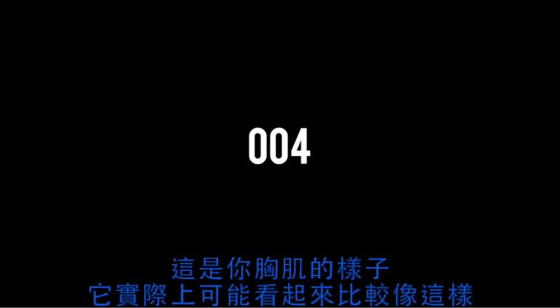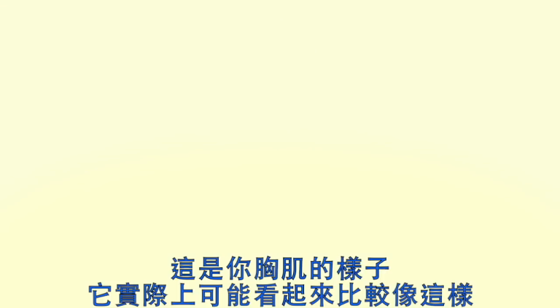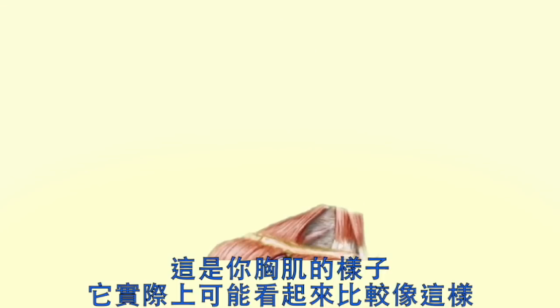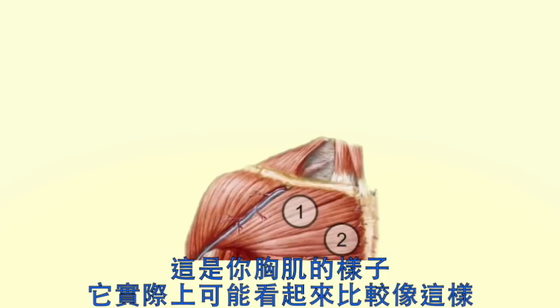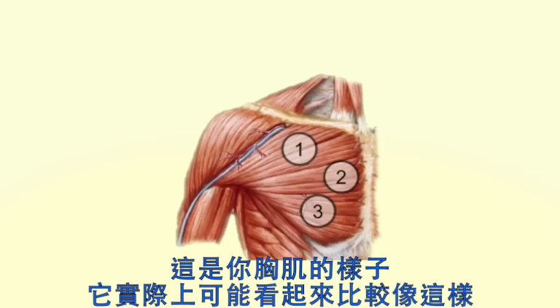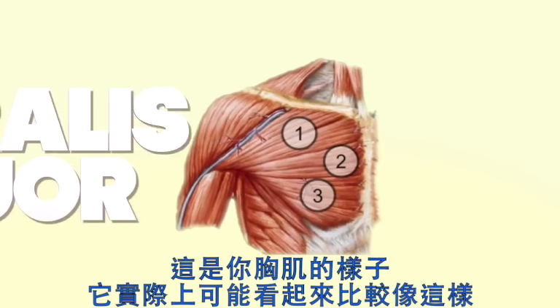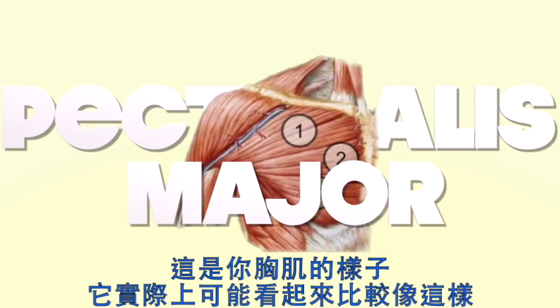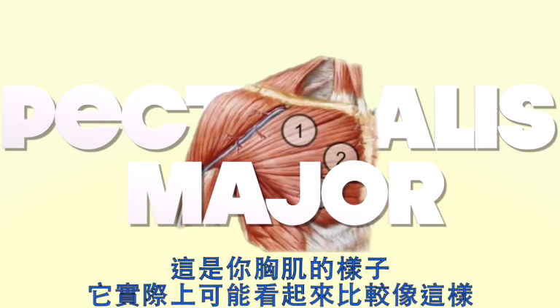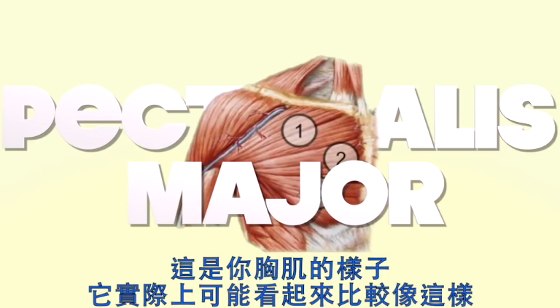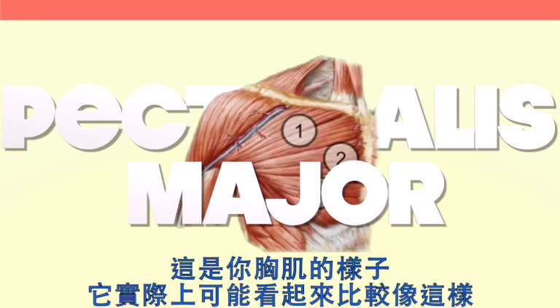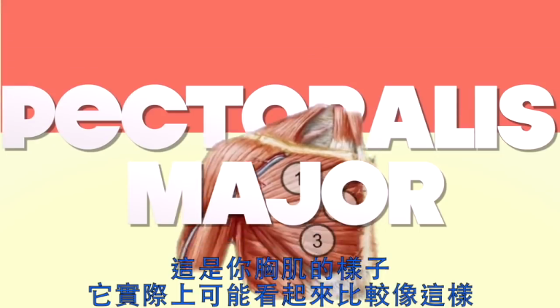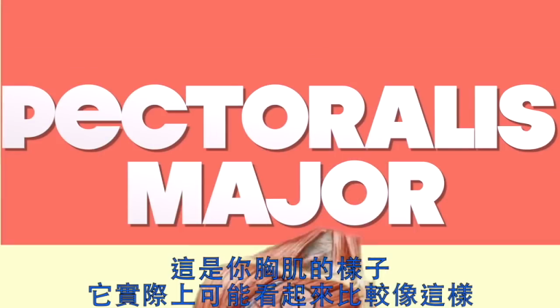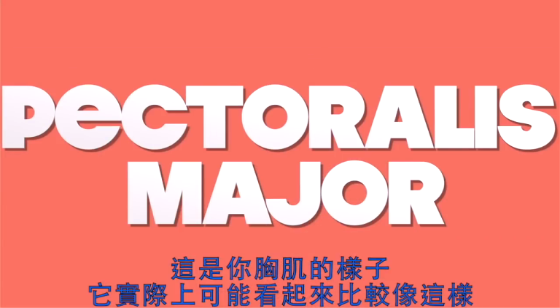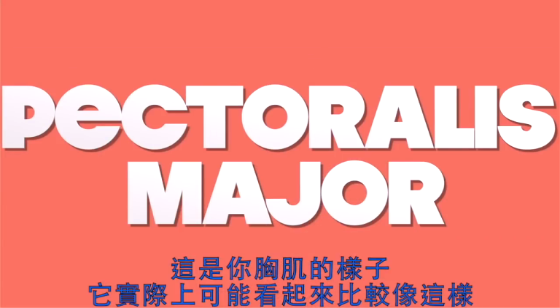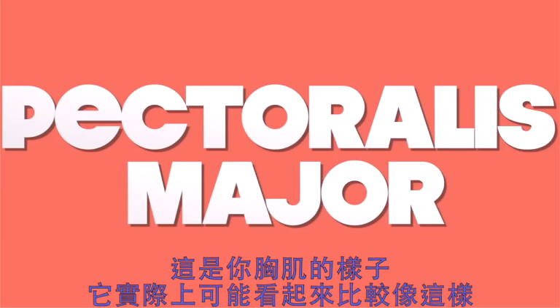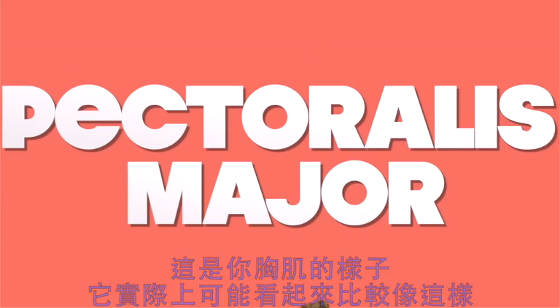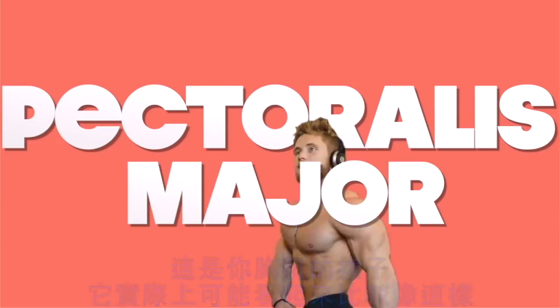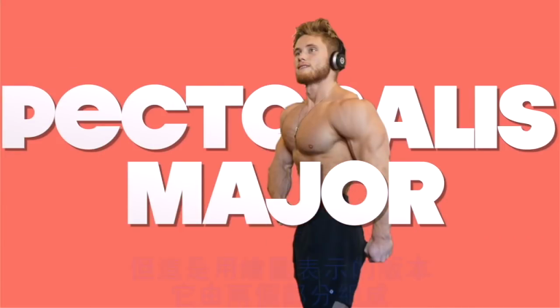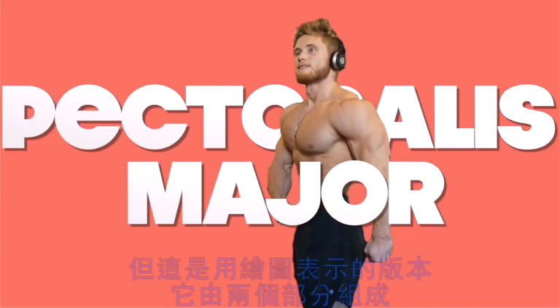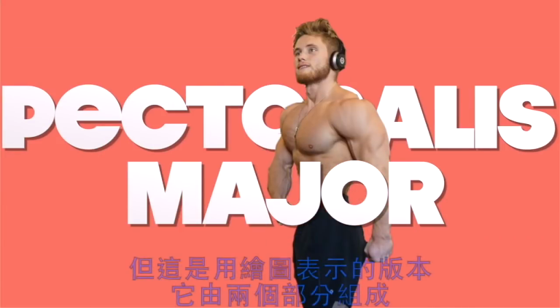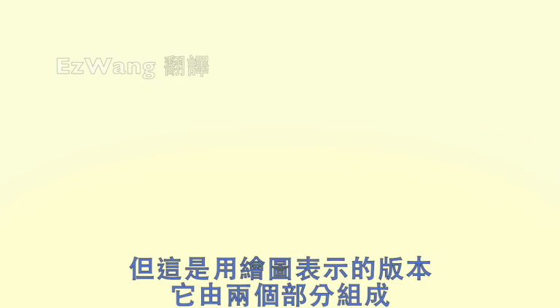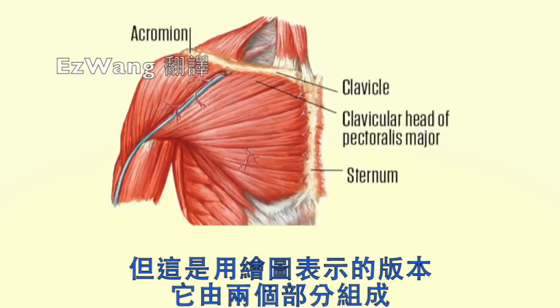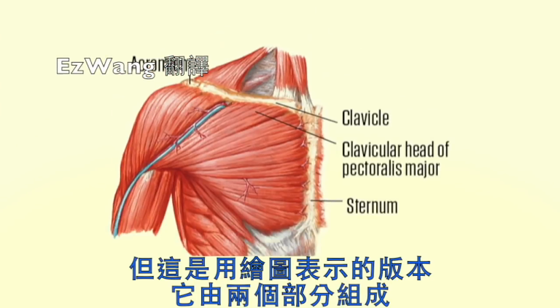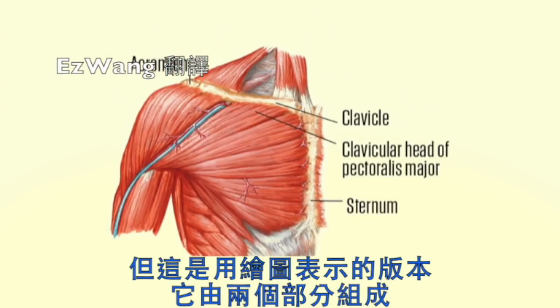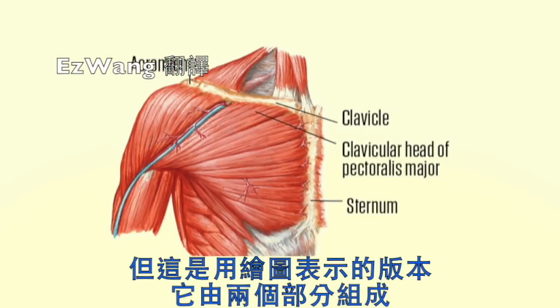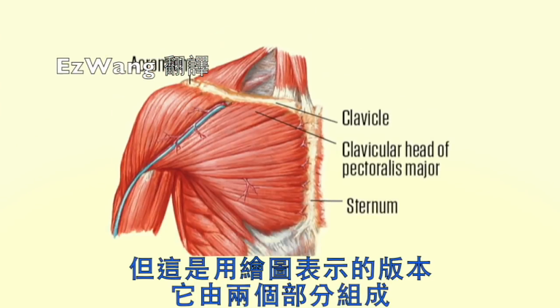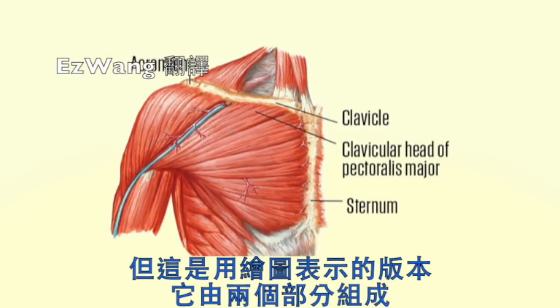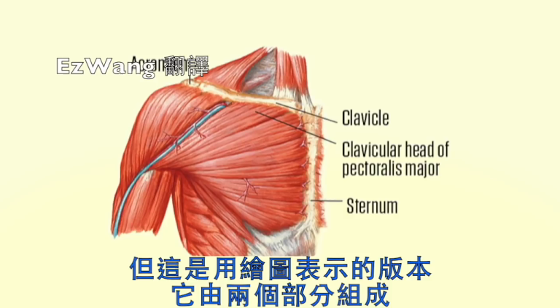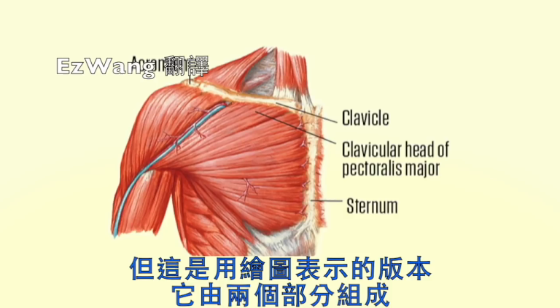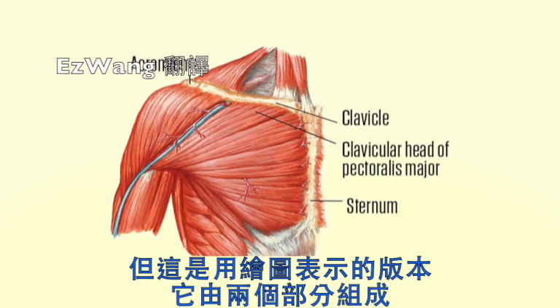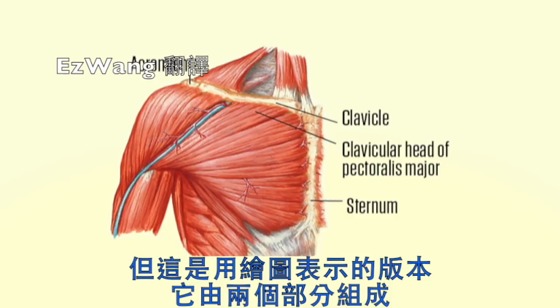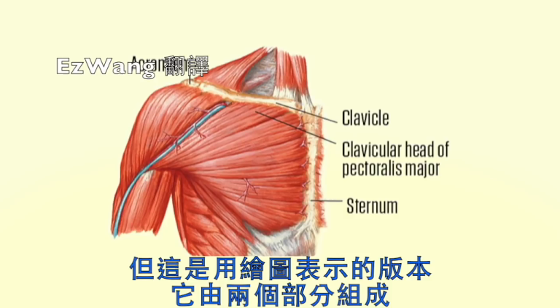This is what your chest looks like. Your actual chest looks something more like this, but this is what an illustrated version of your chest looks like.